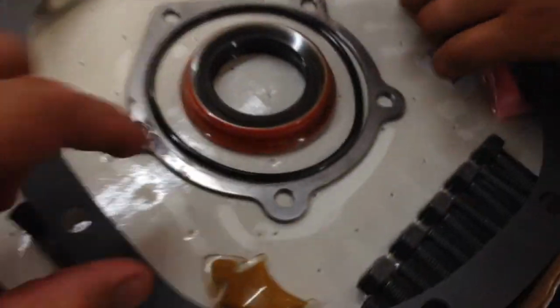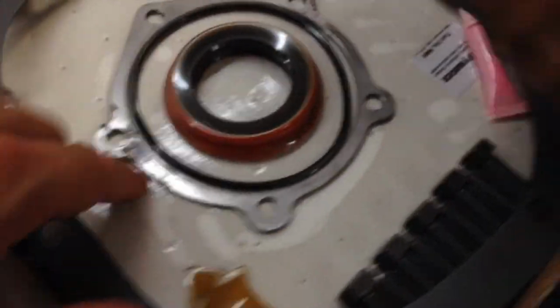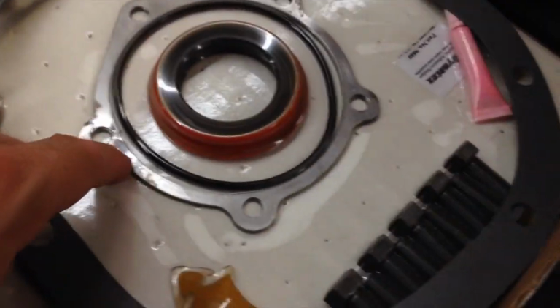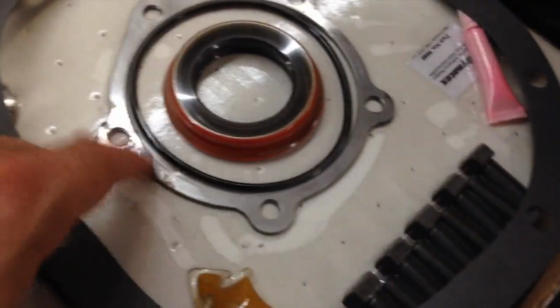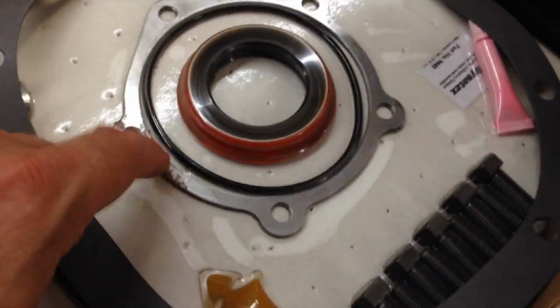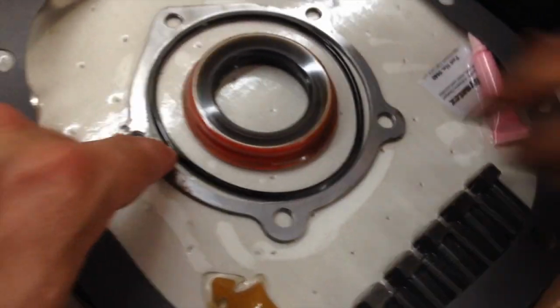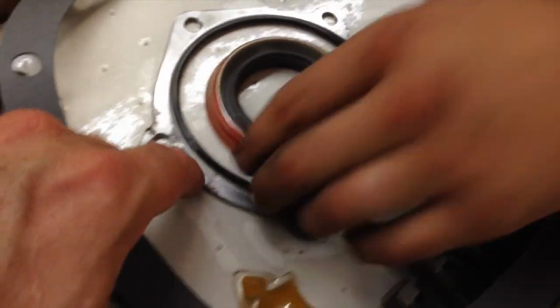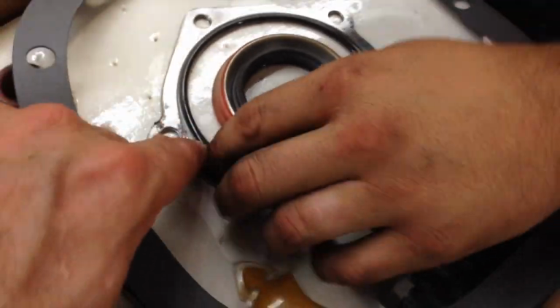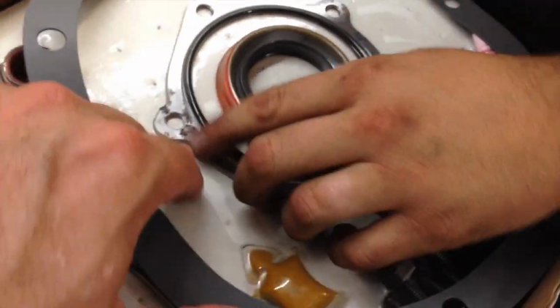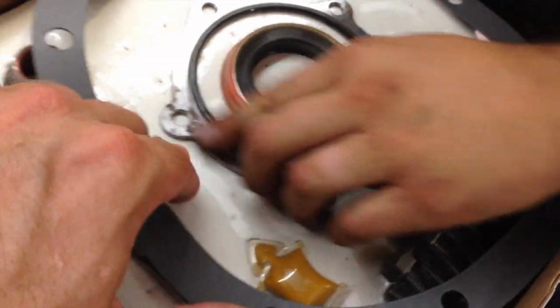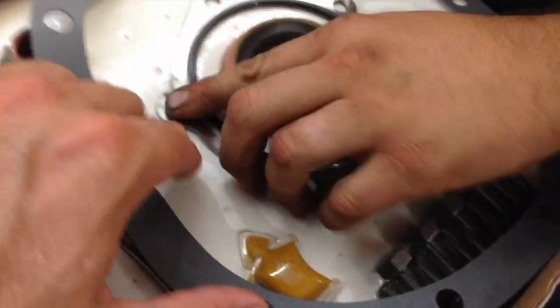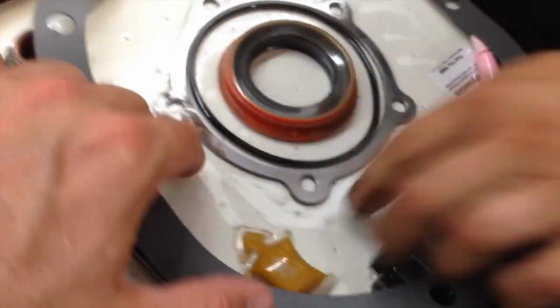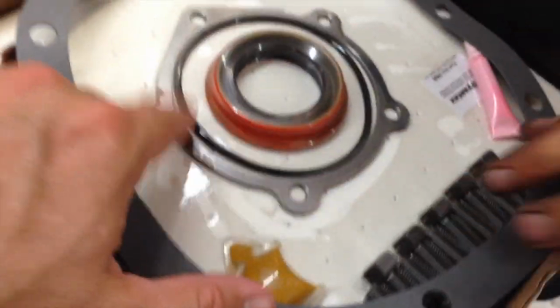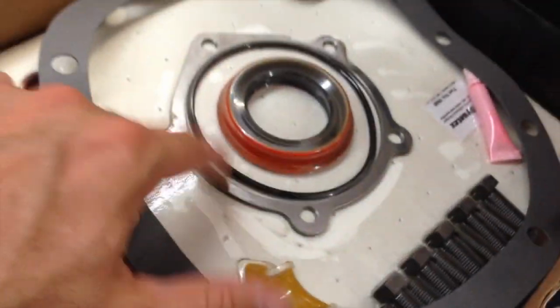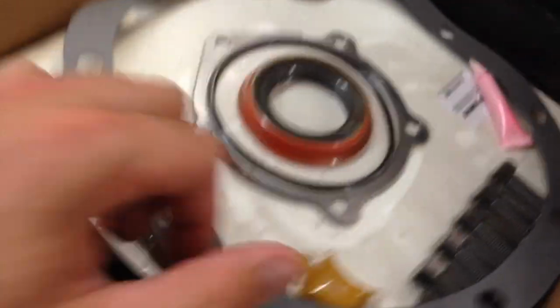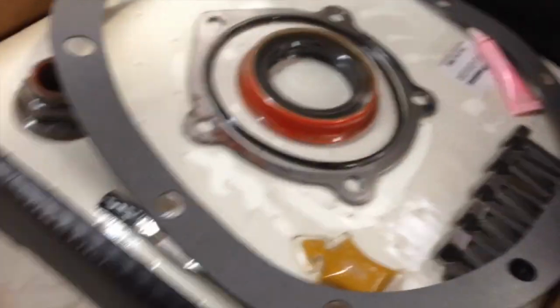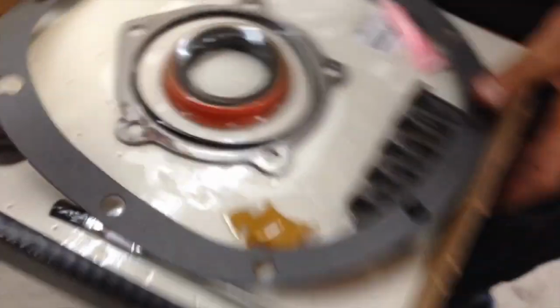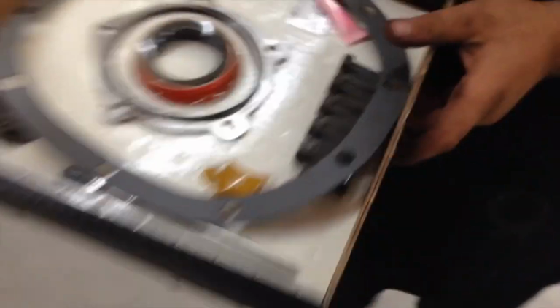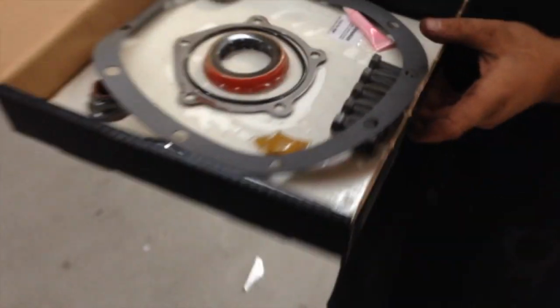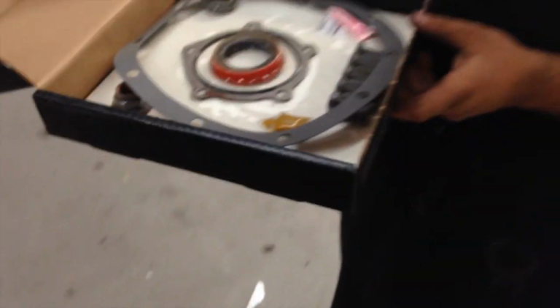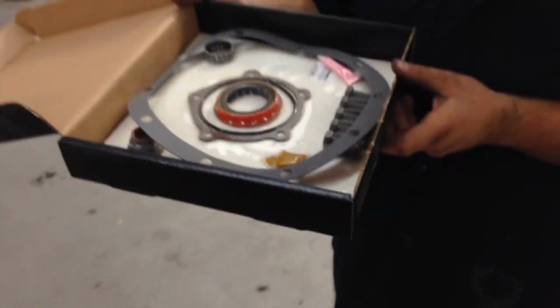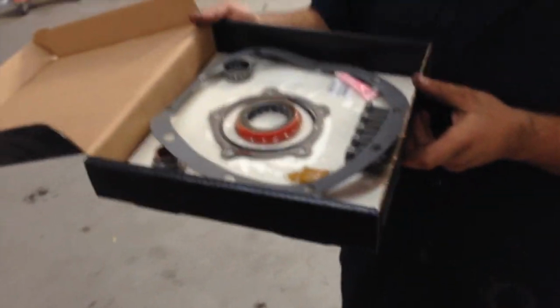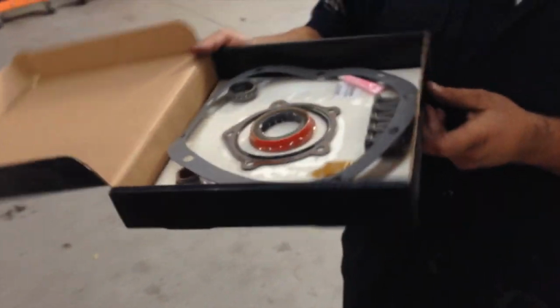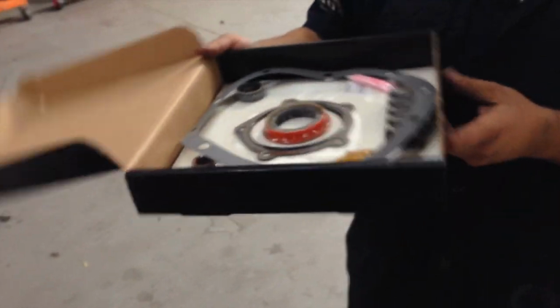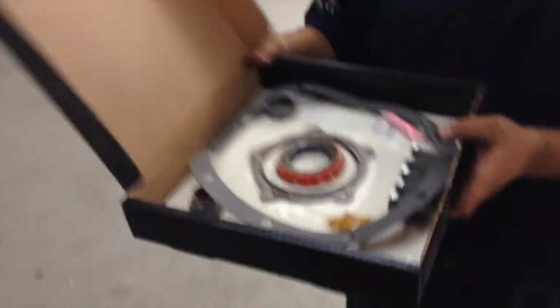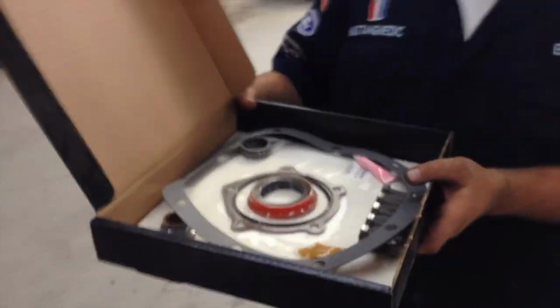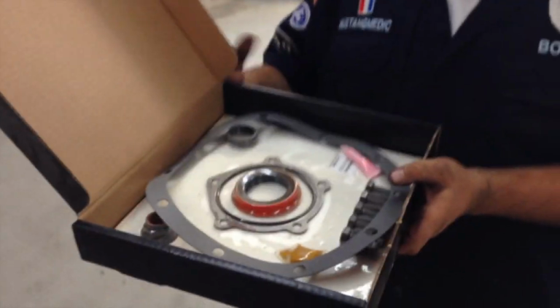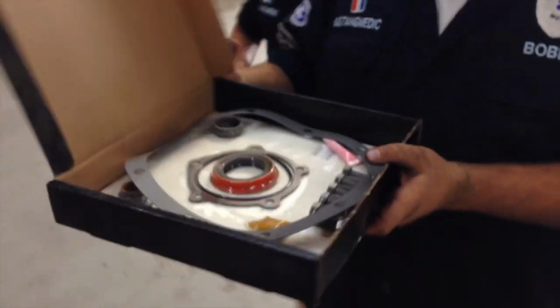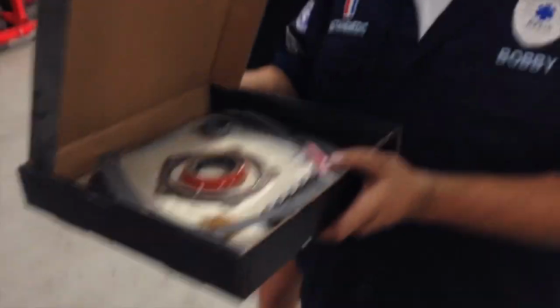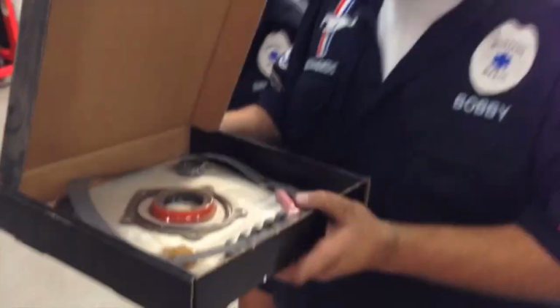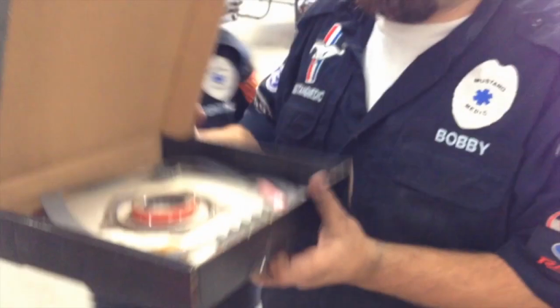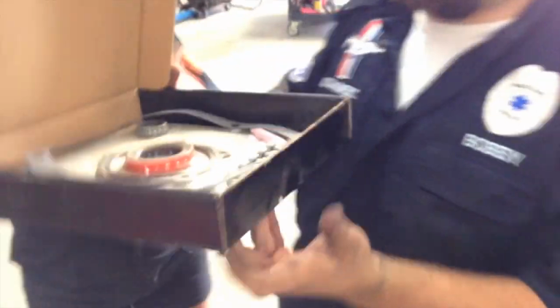Is that corrosion on there? Yeah, it's fine — it just rubs right off. Good. All right, let's do it. Walk it over.